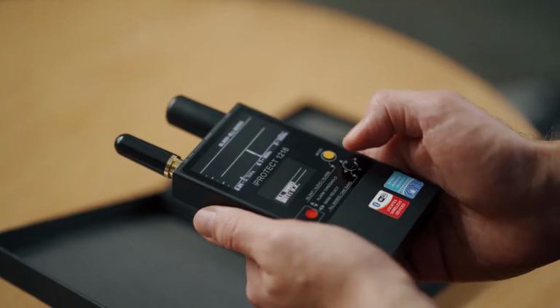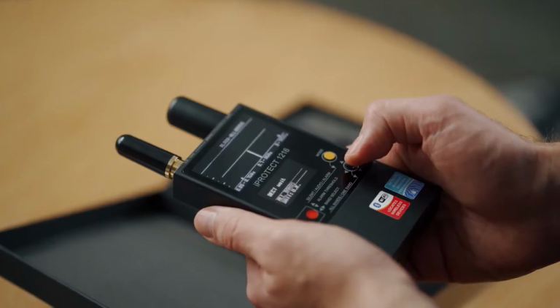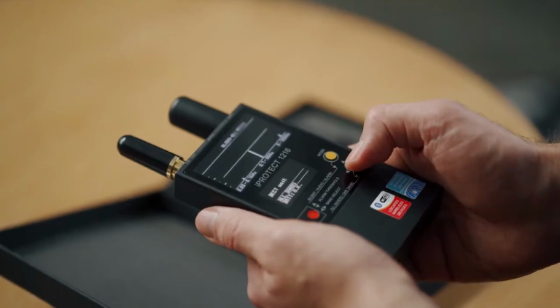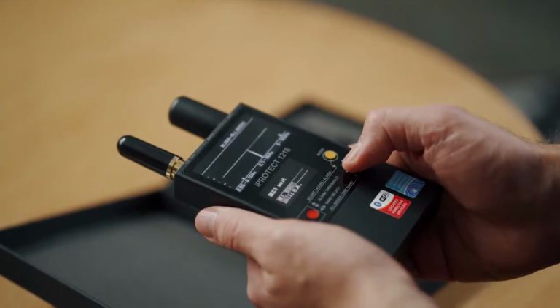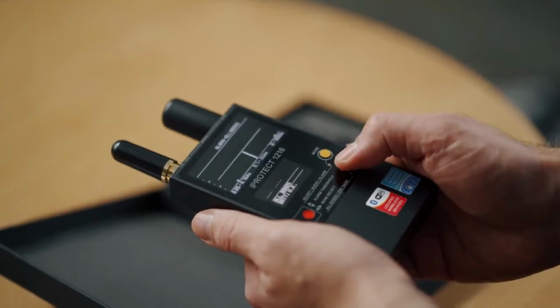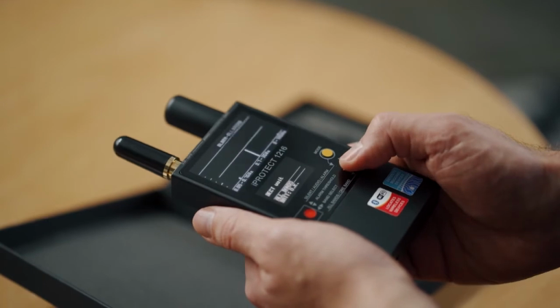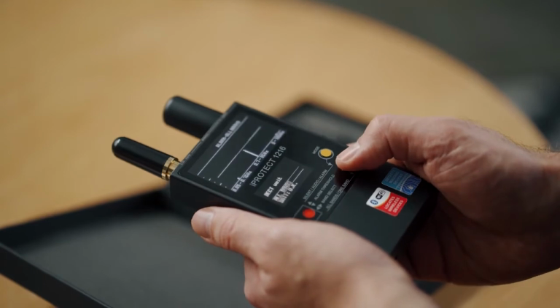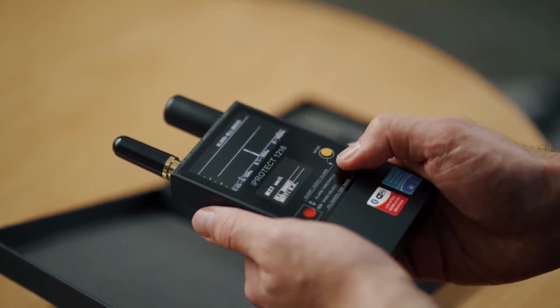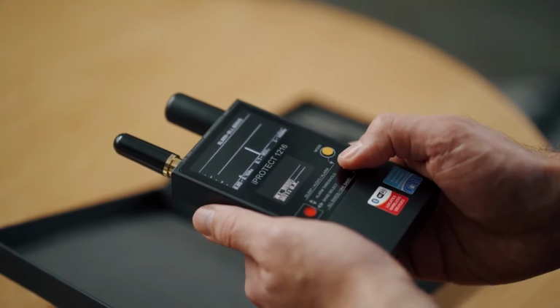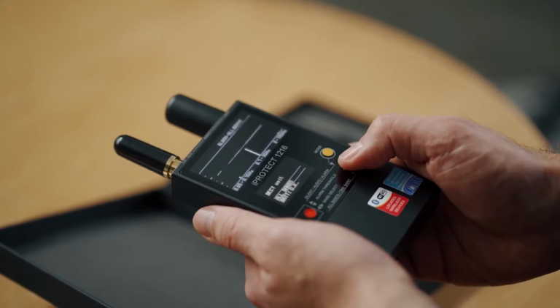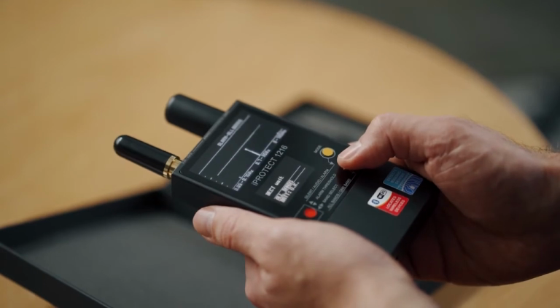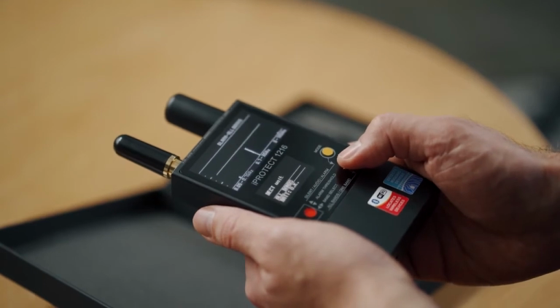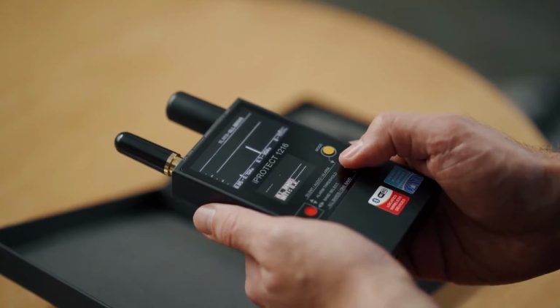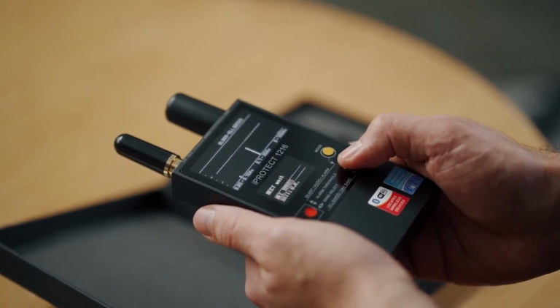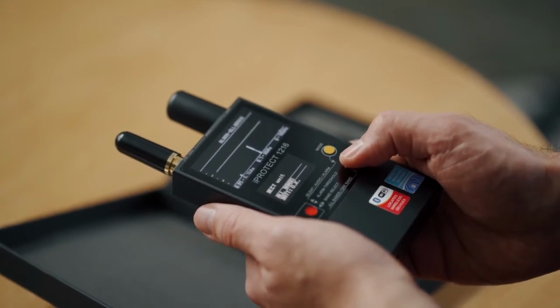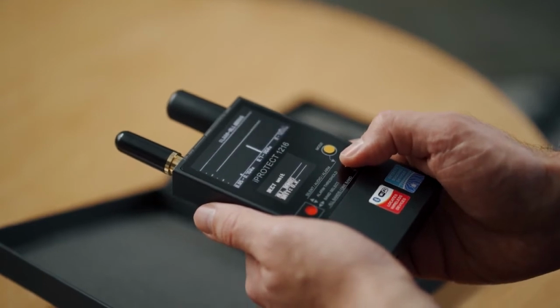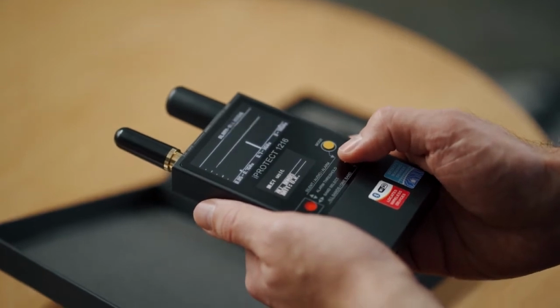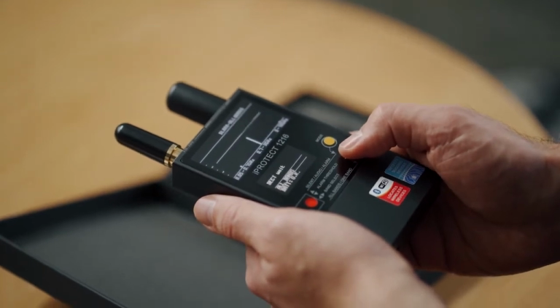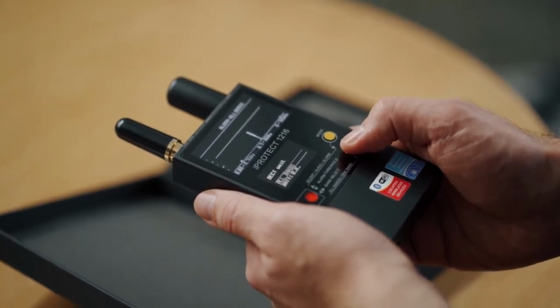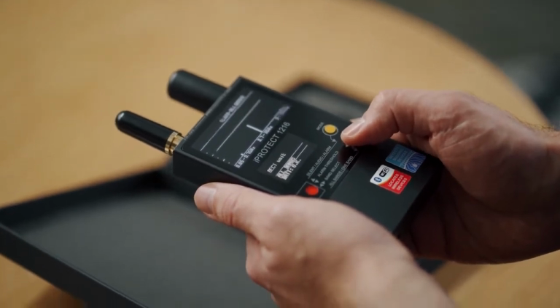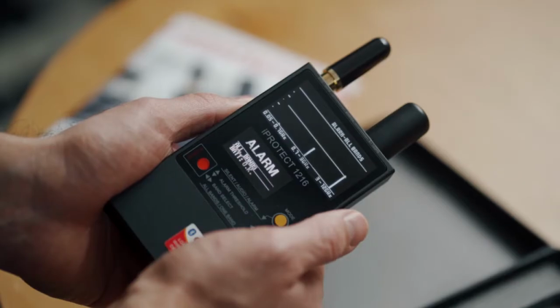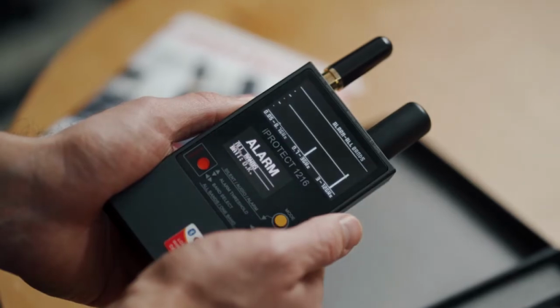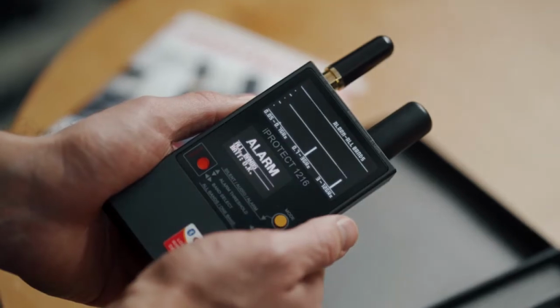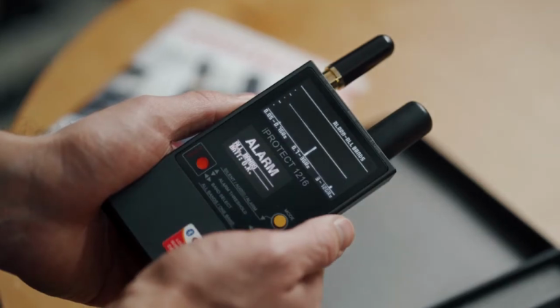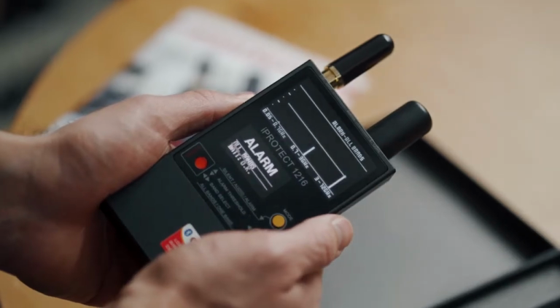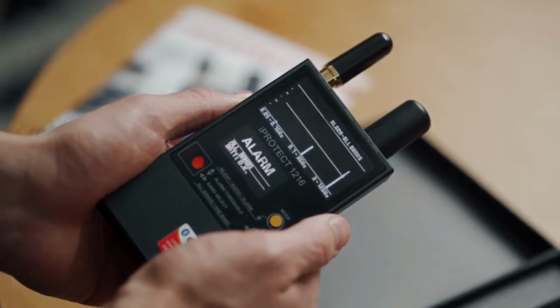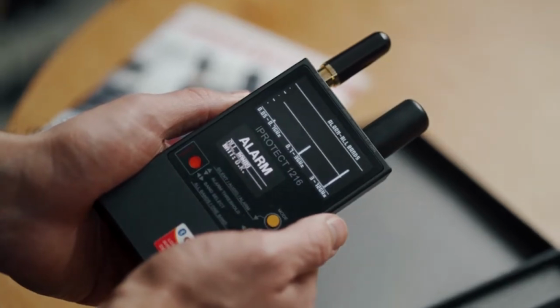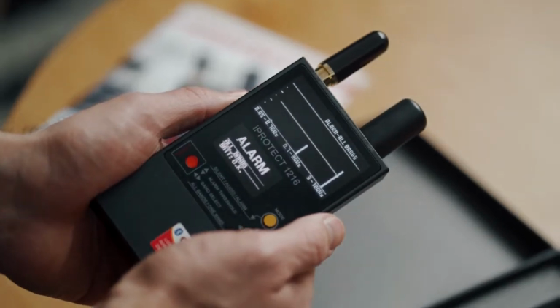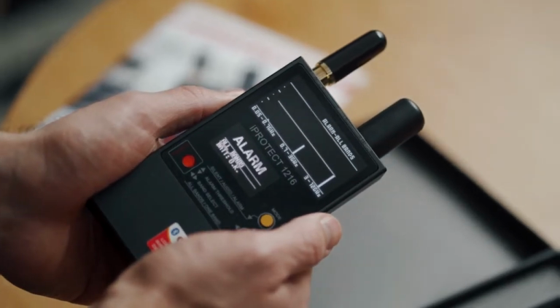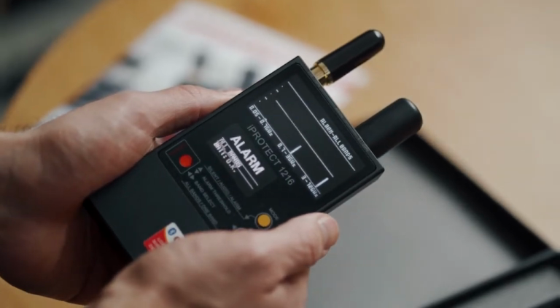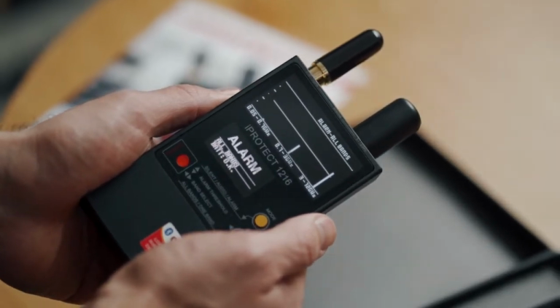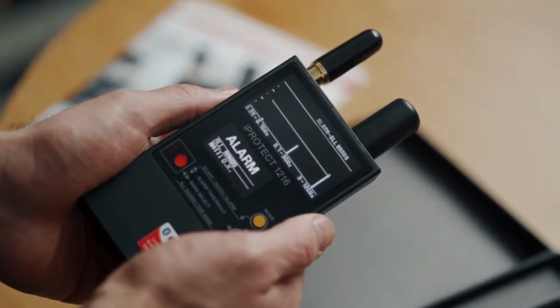Threshold. Adjust the threshold level to mask any background interference in the alarm mode.